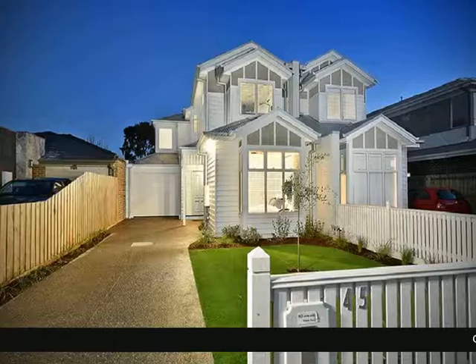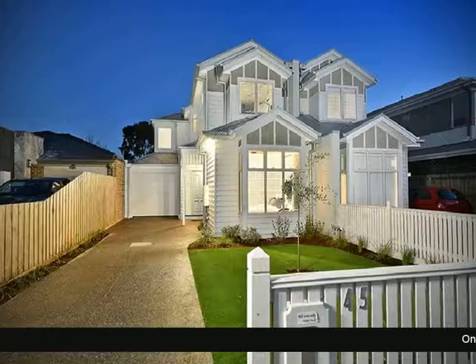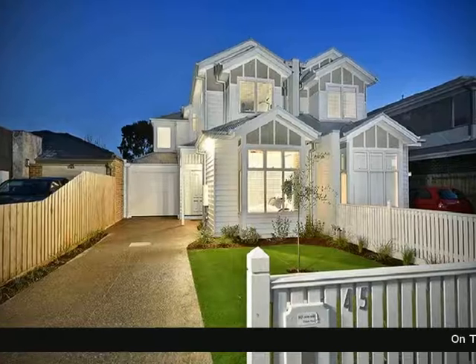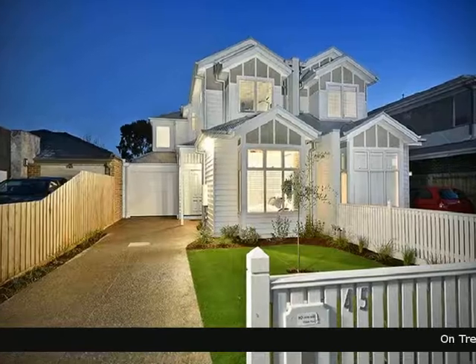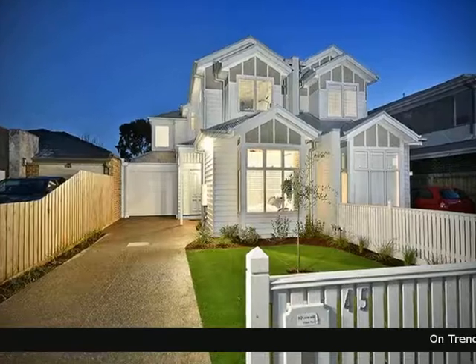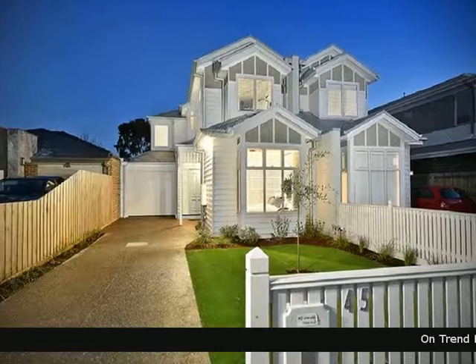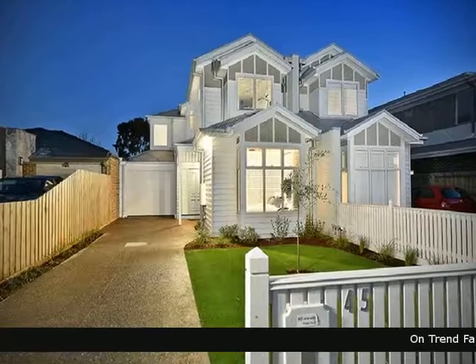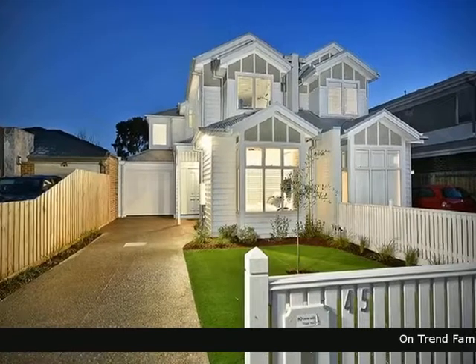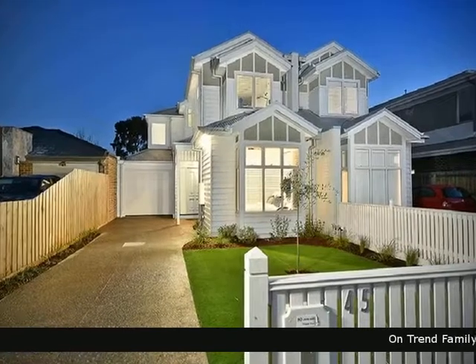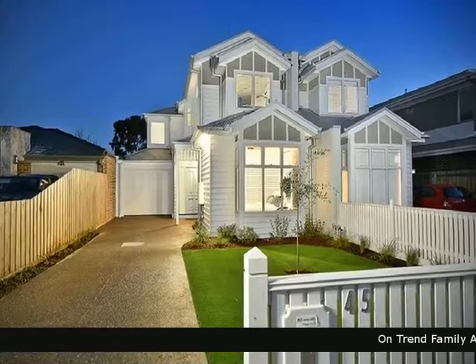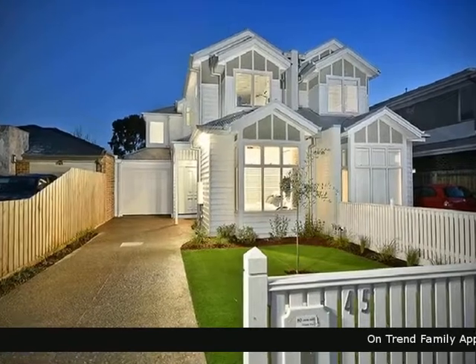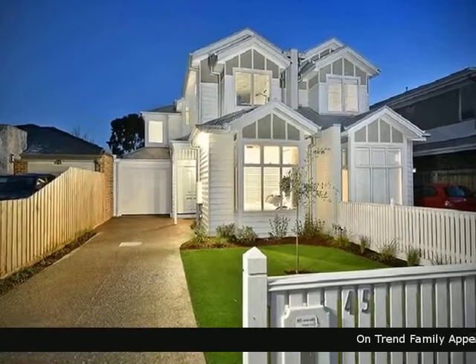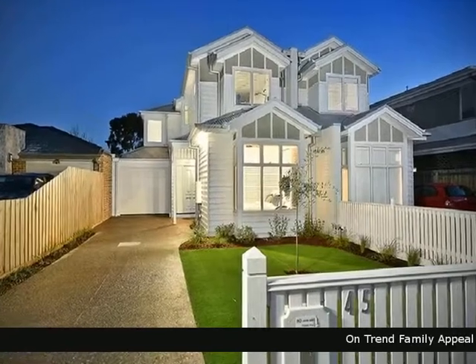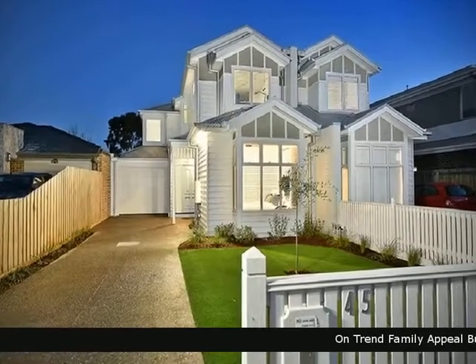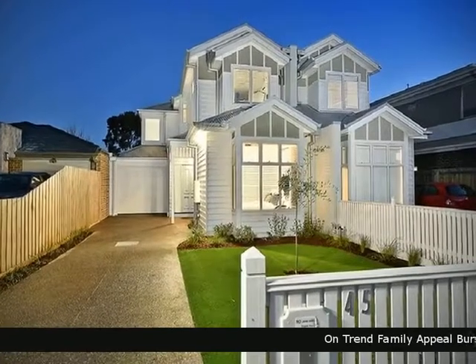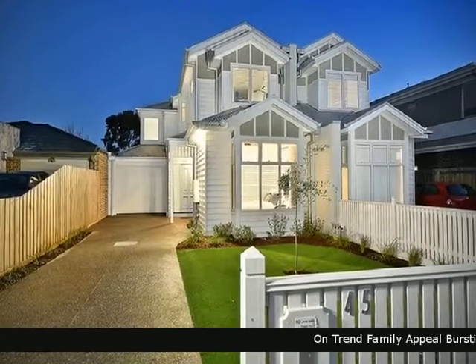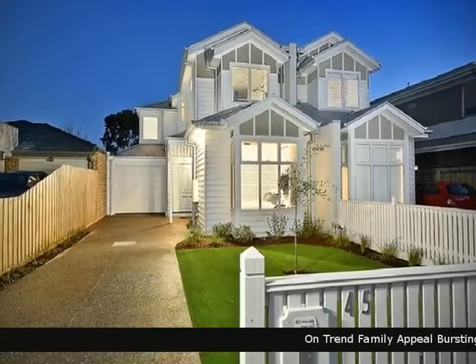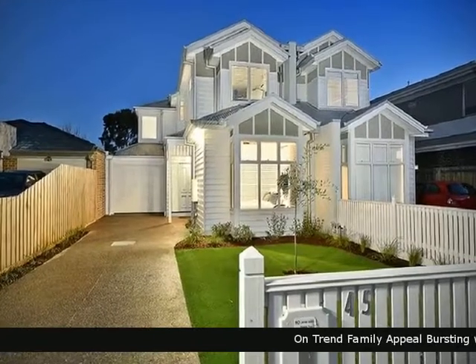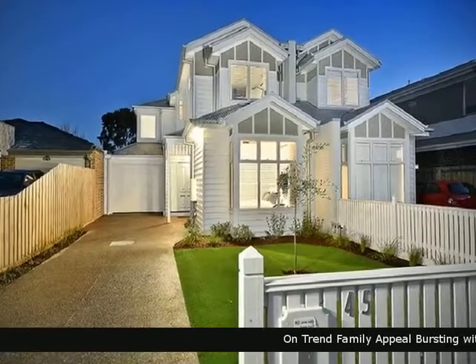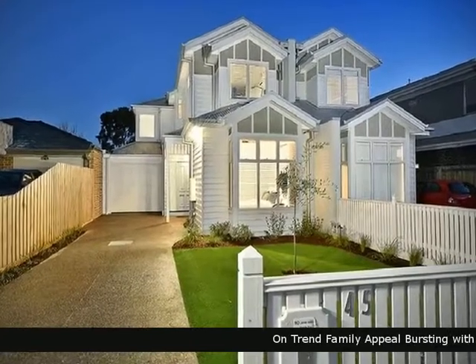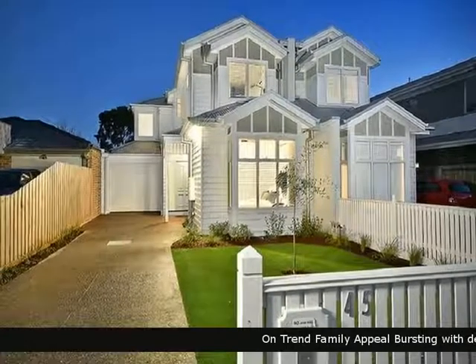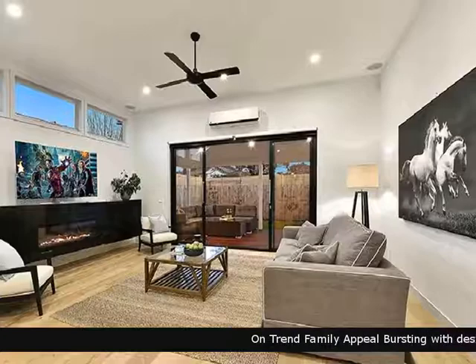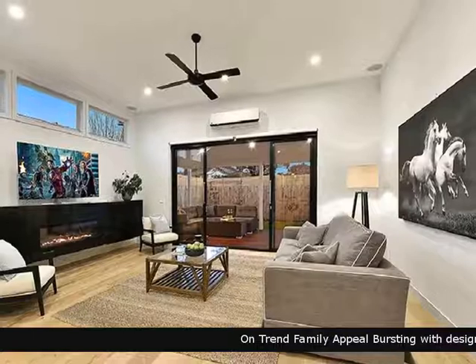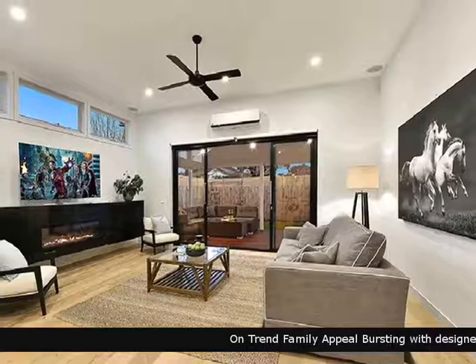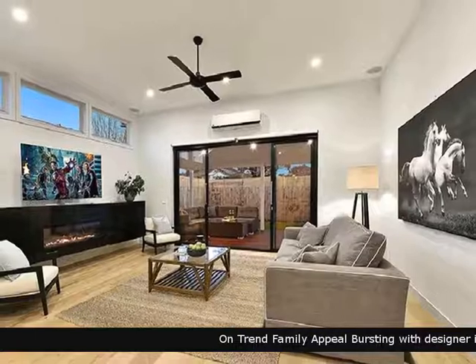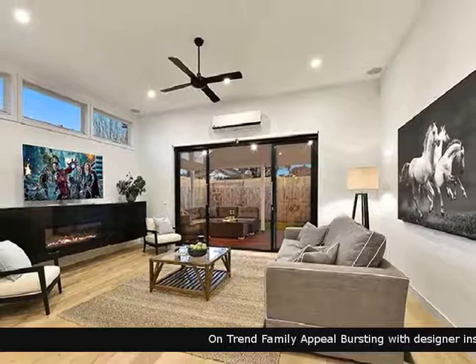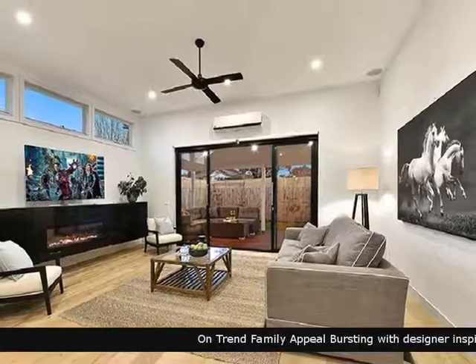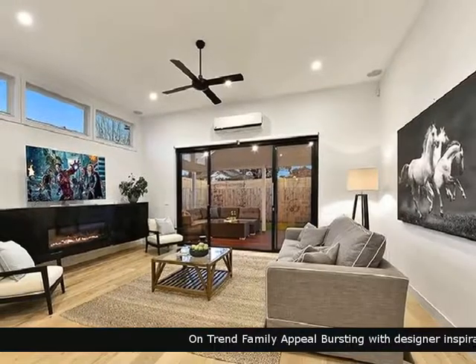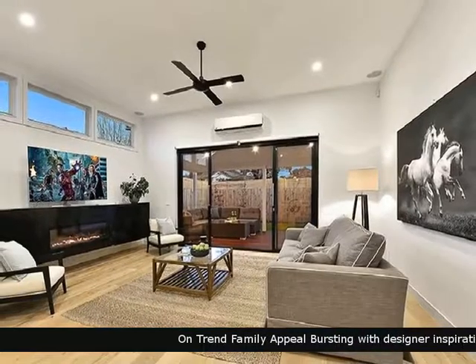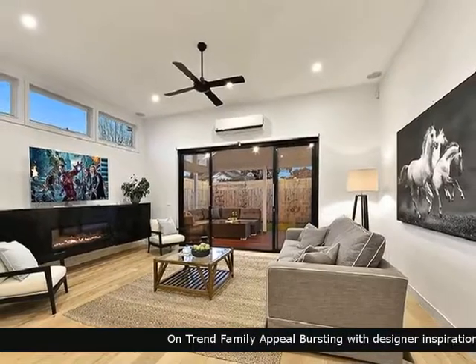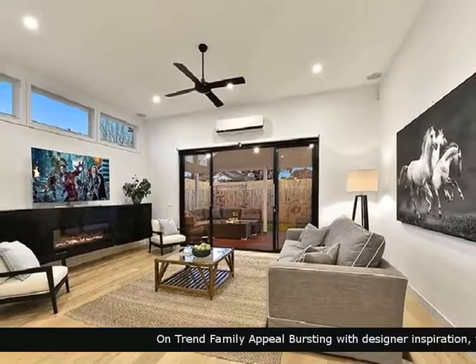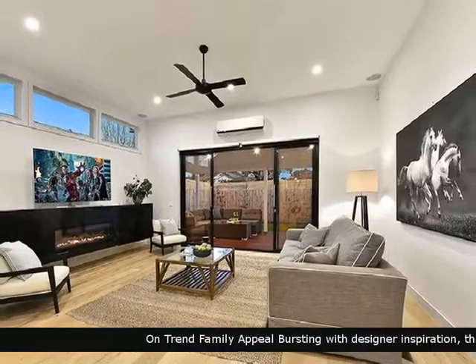Barry Plant is proud to present this wonderful home. Look no further, you can't go past this beautiful home.